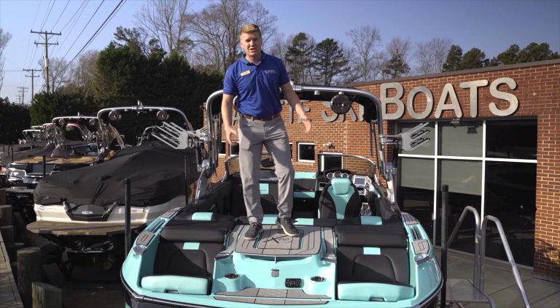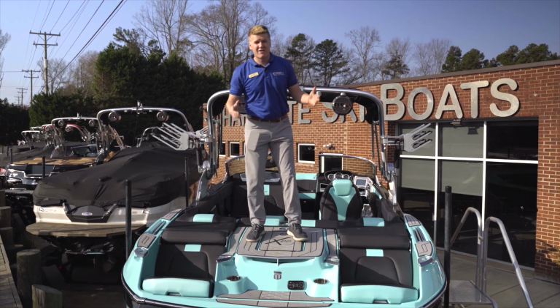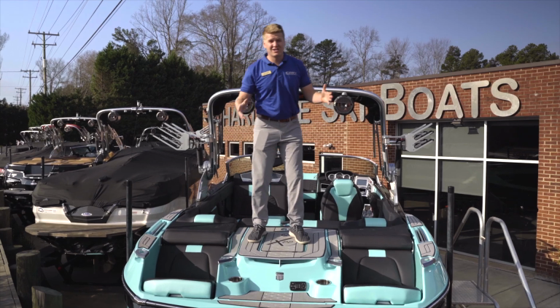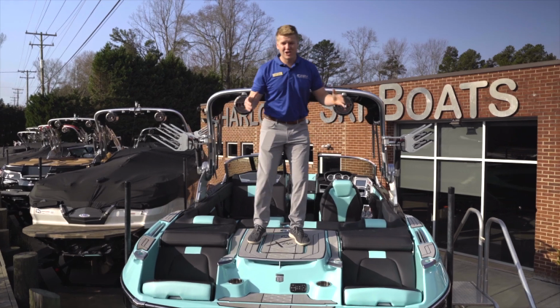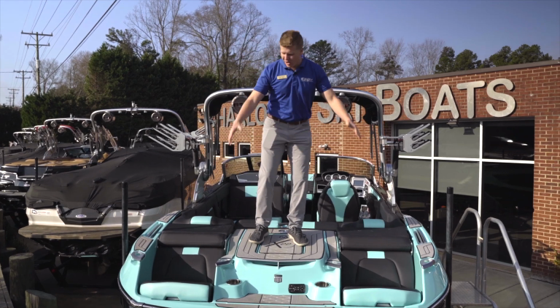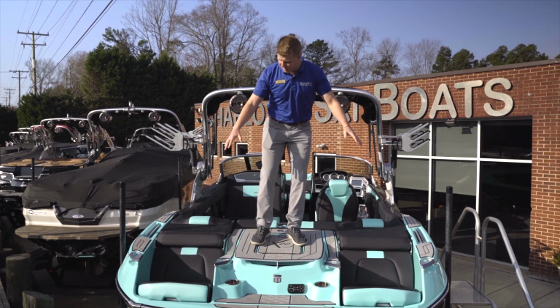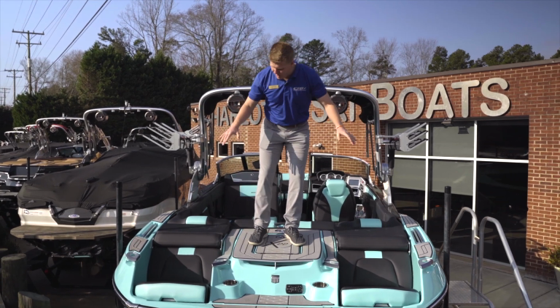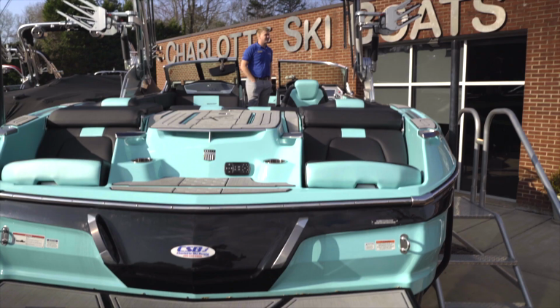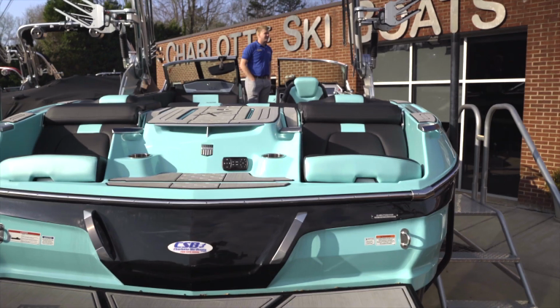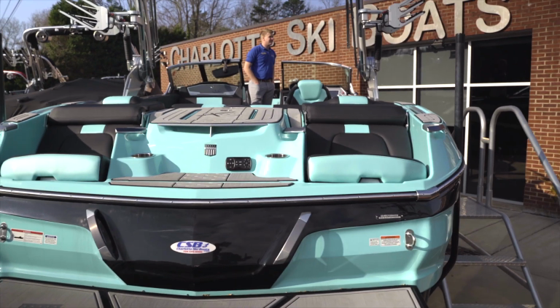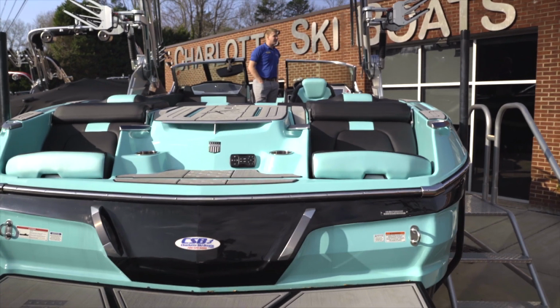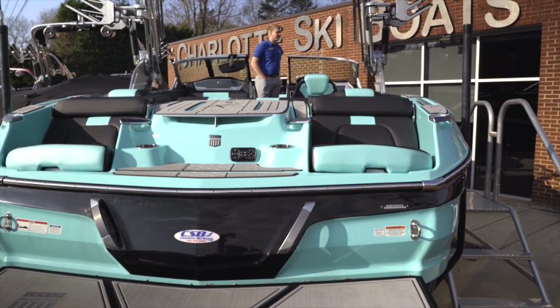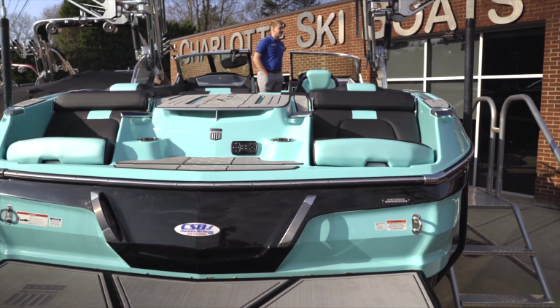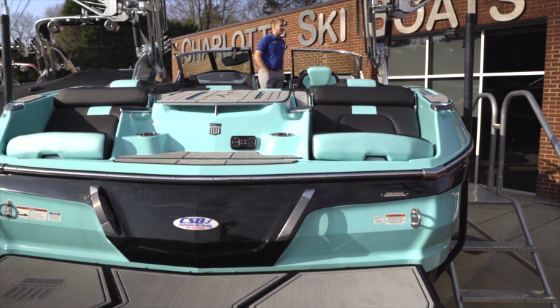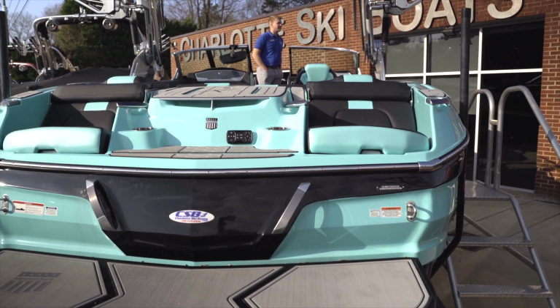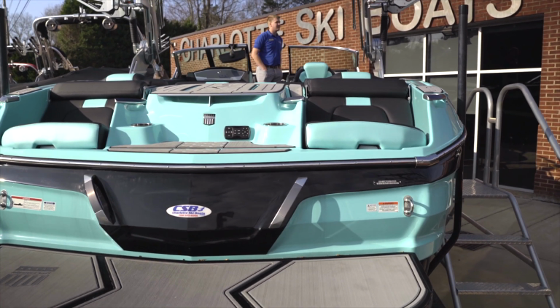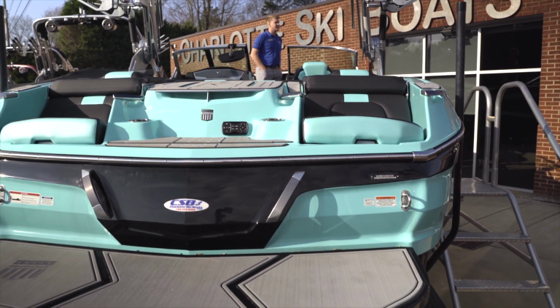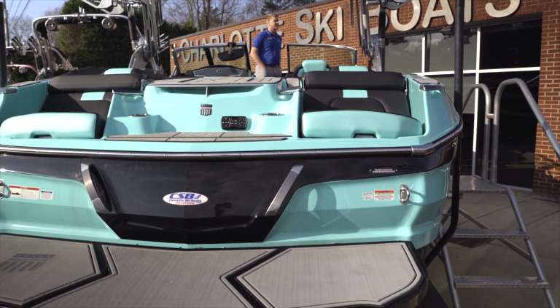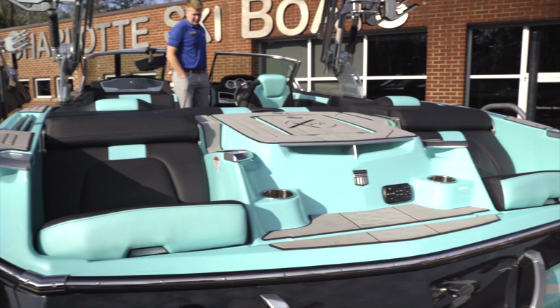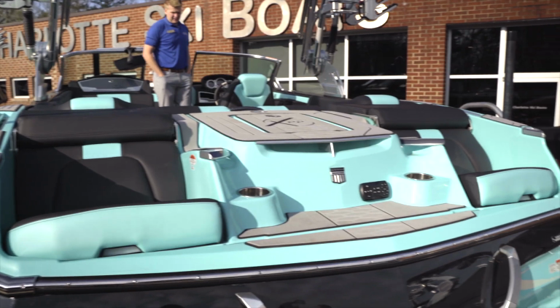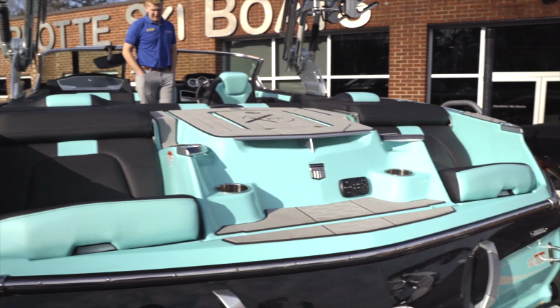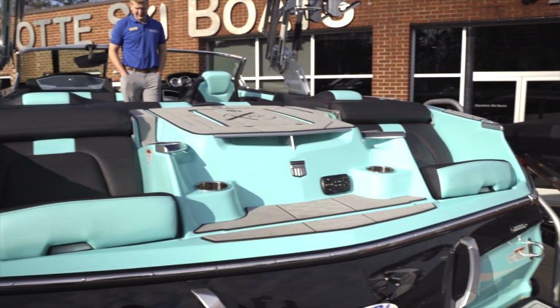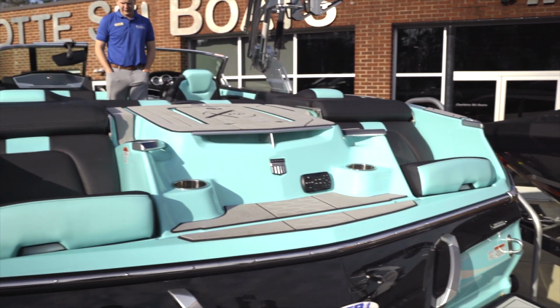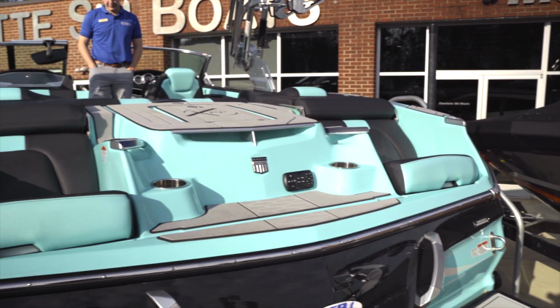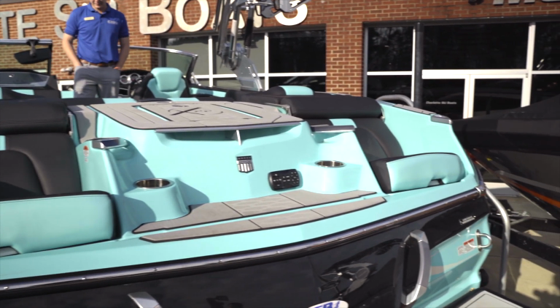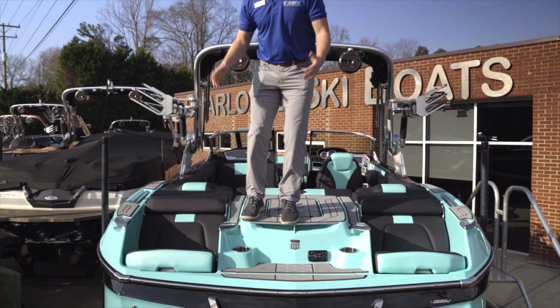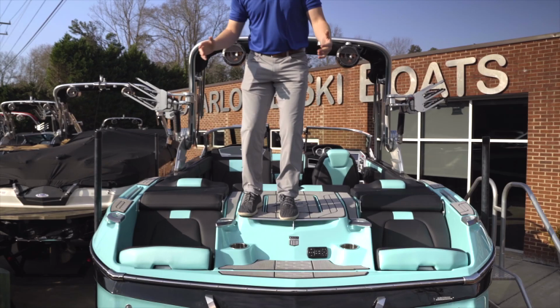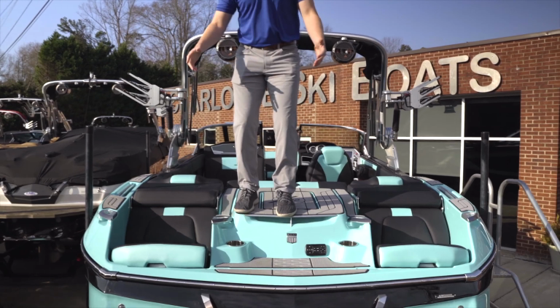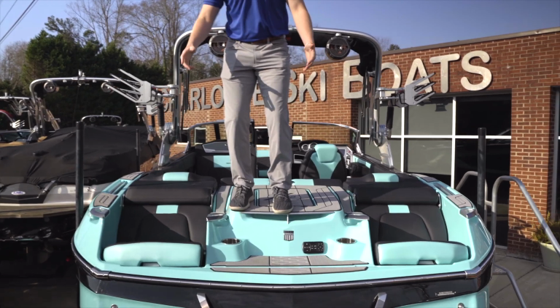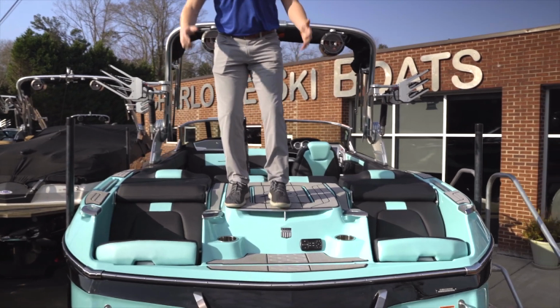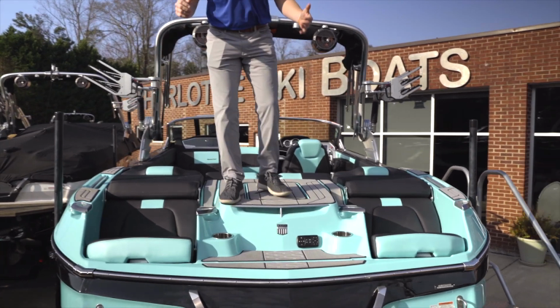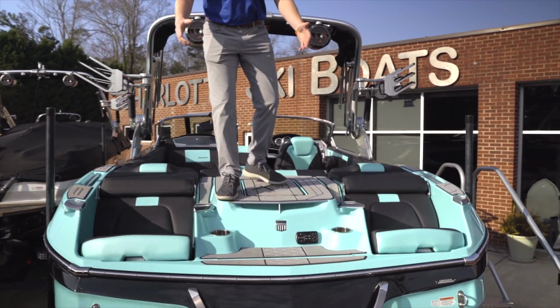Mastercraft has these awesome rear-facing bucket seats on the X22. You can sit here, relax, watch your surfer. It's great.